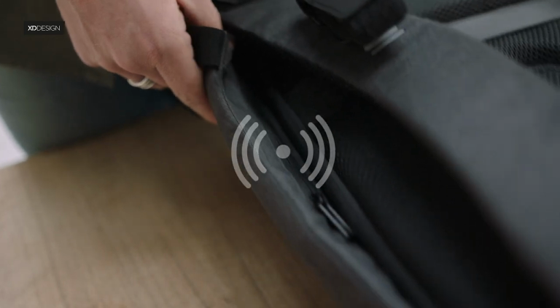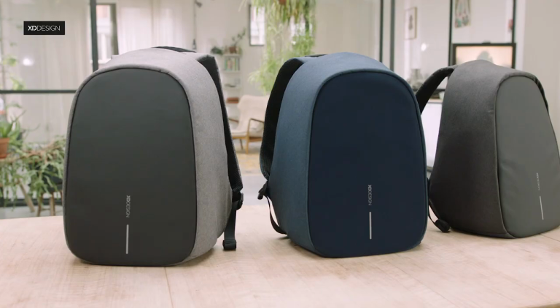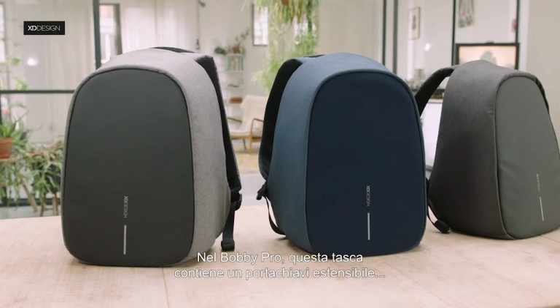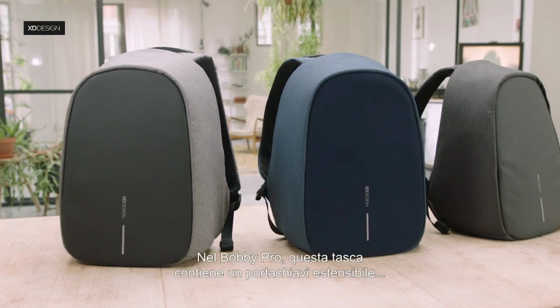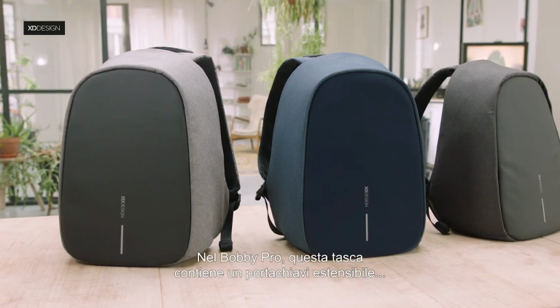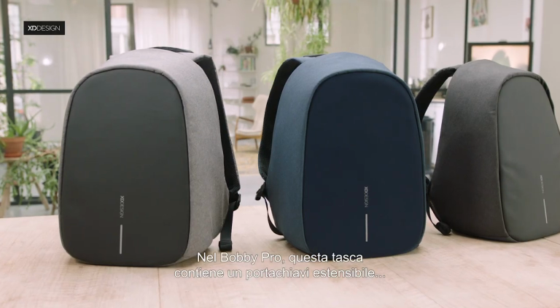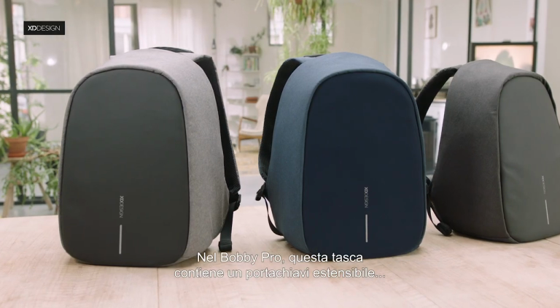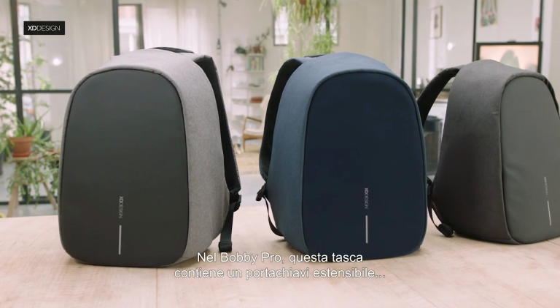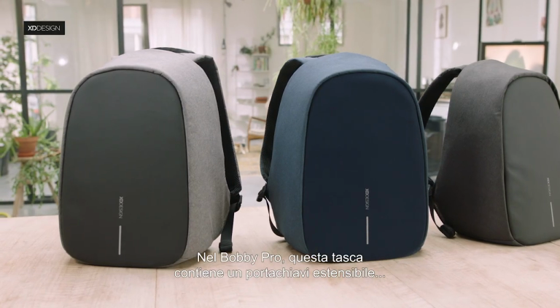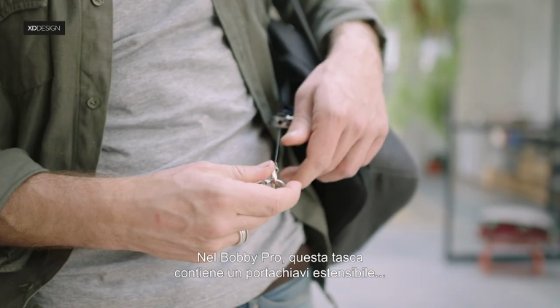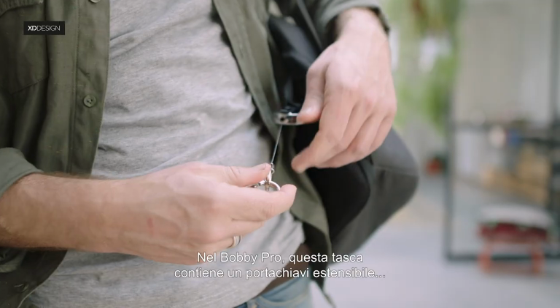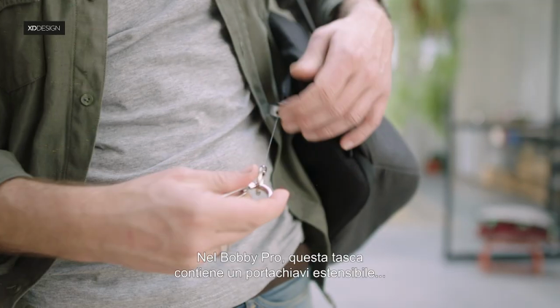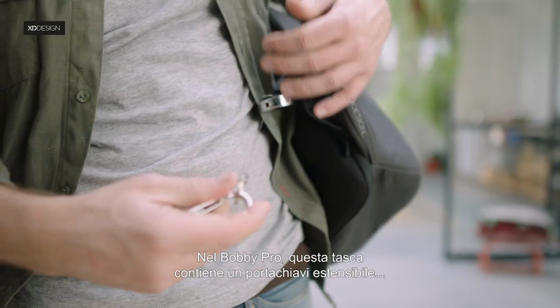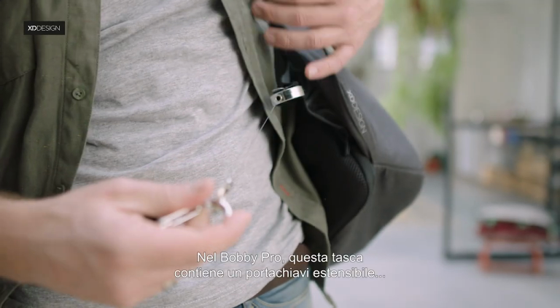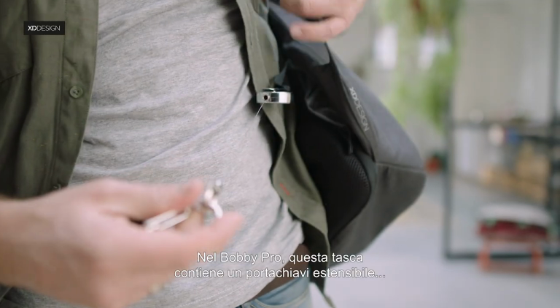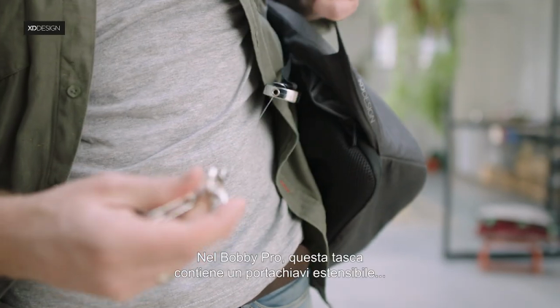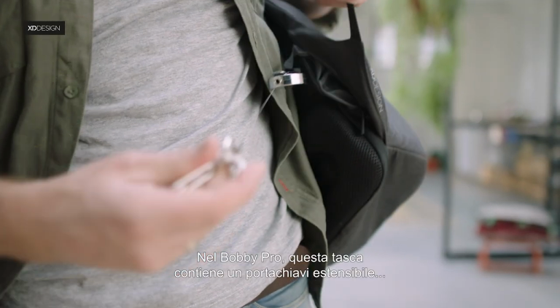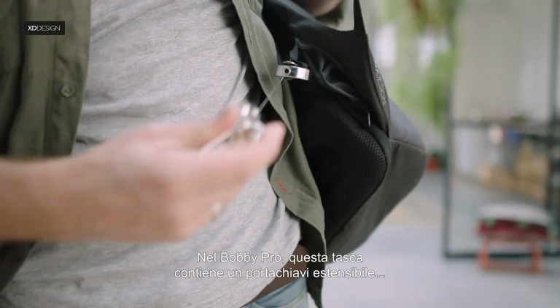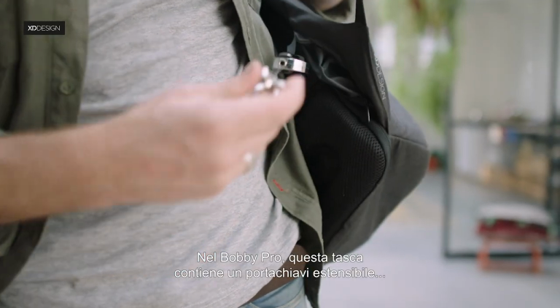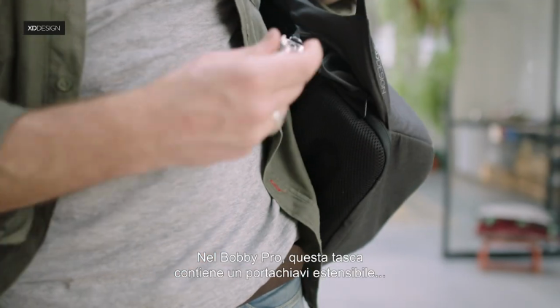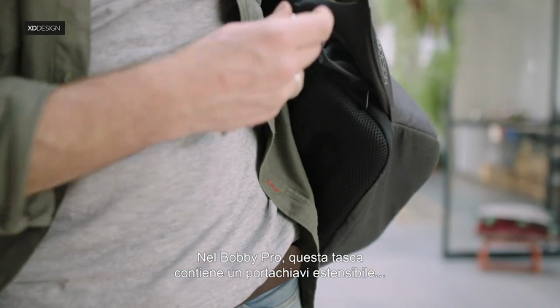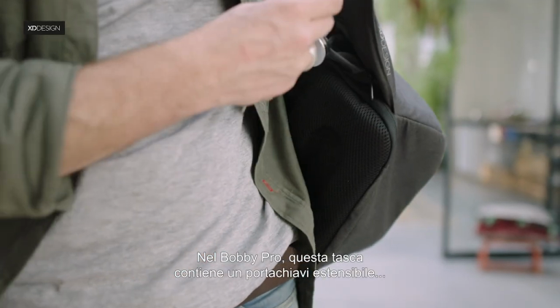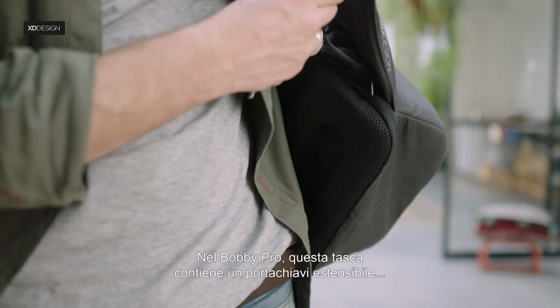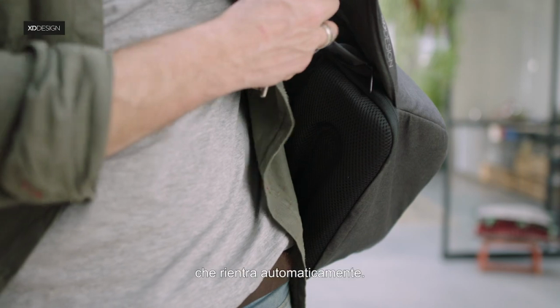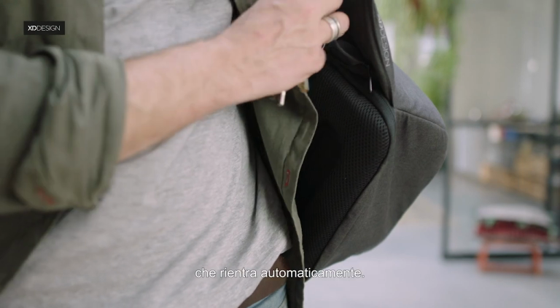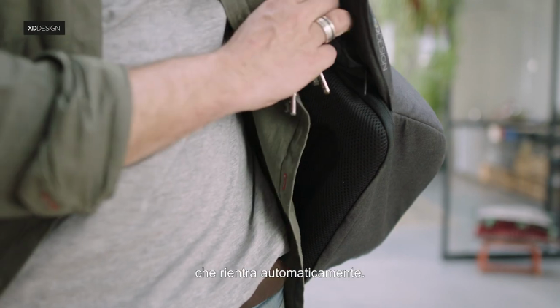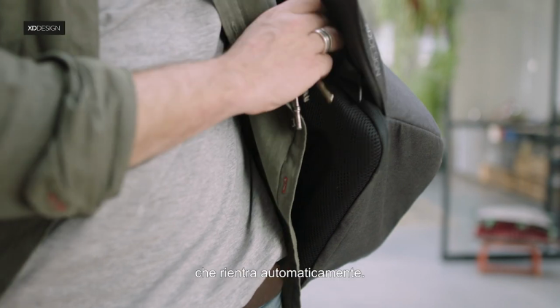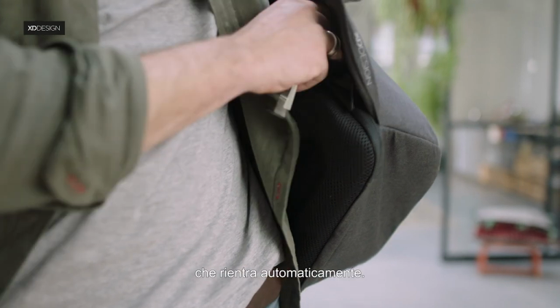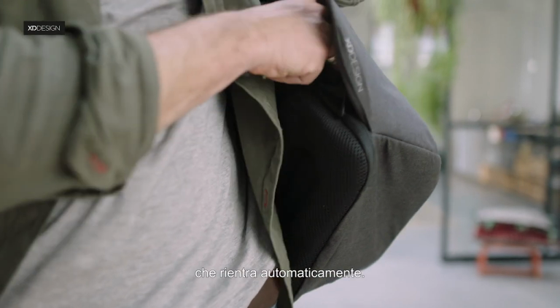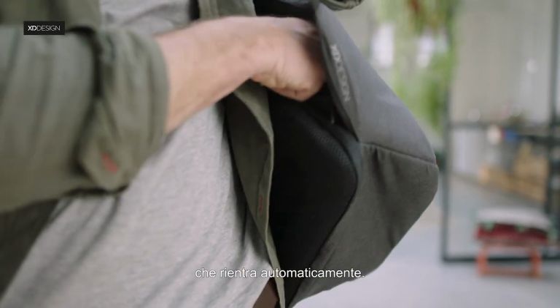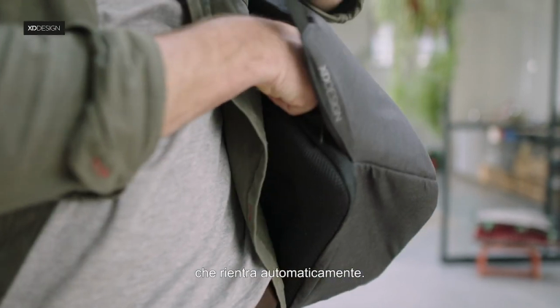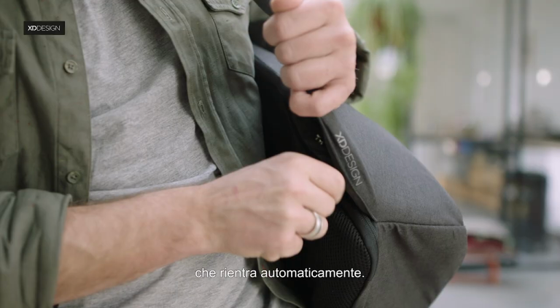On the Bobbi Pro, this pocket holds an extendable keychain that automatically retracts.